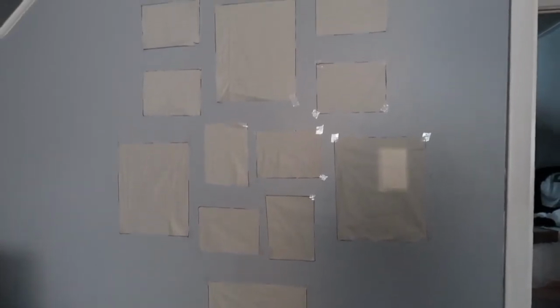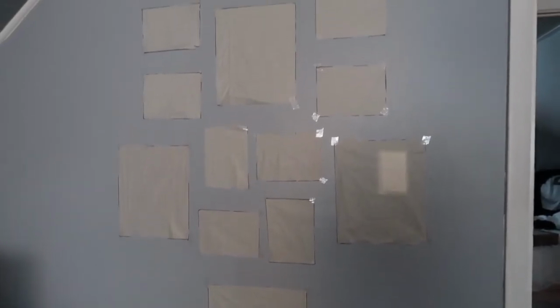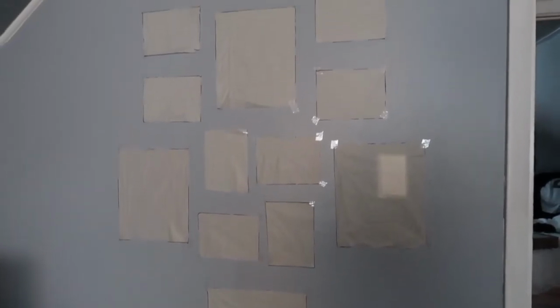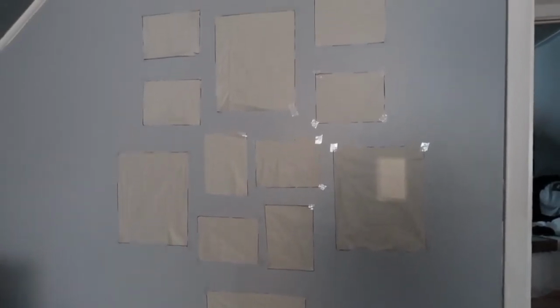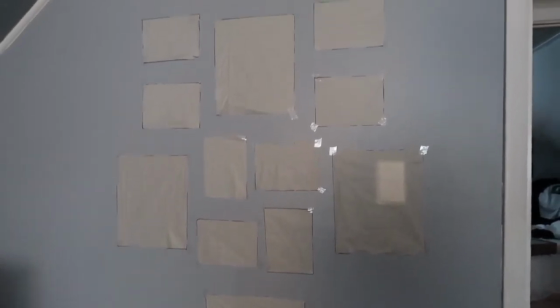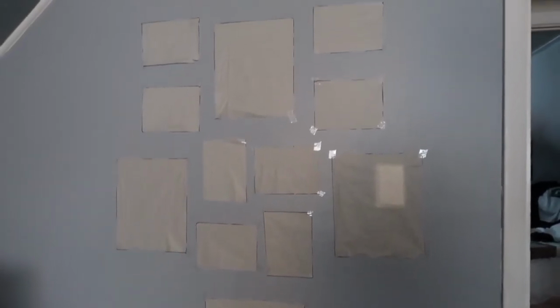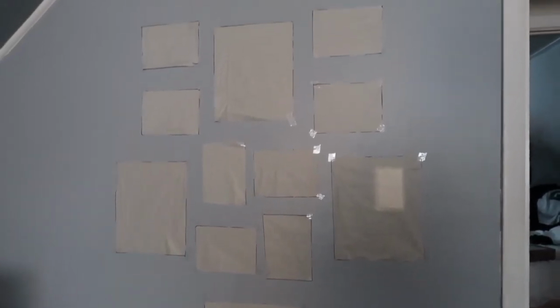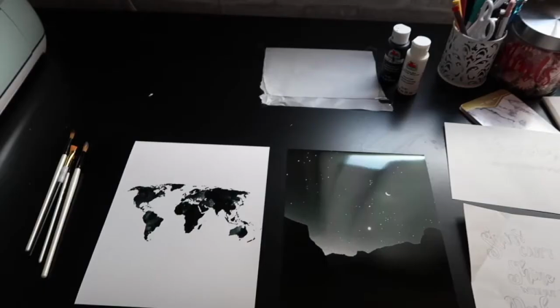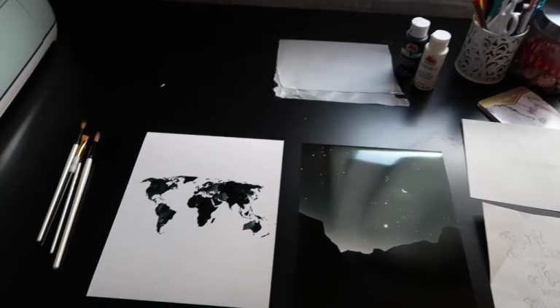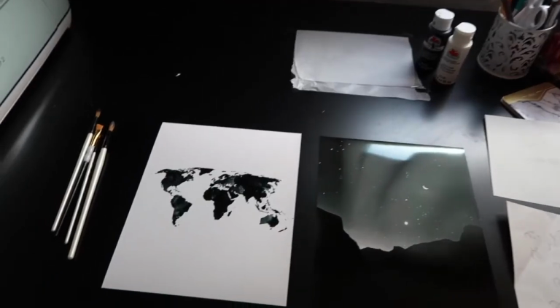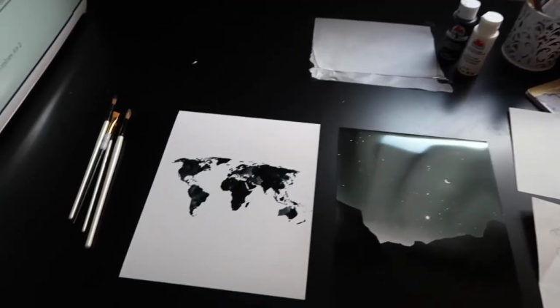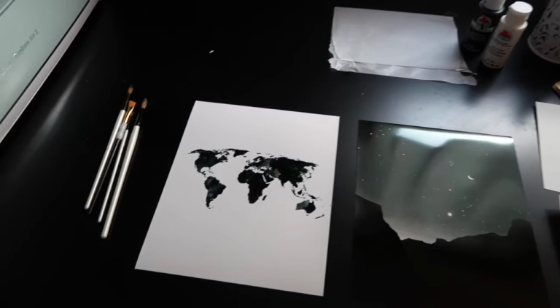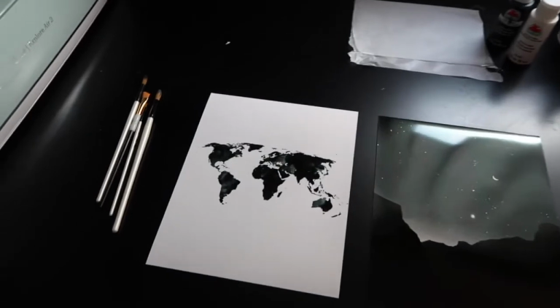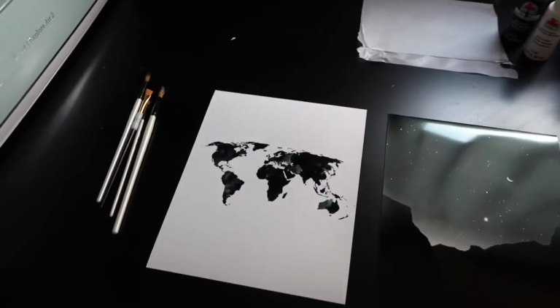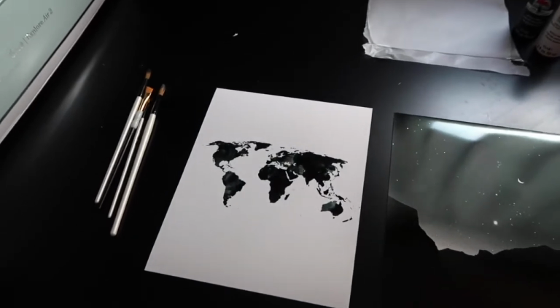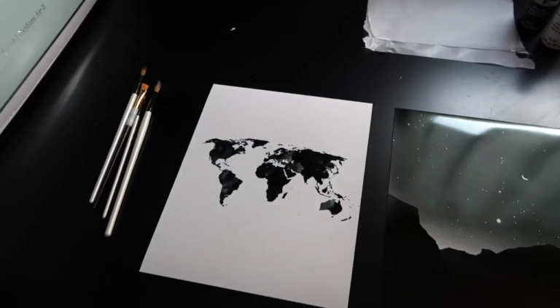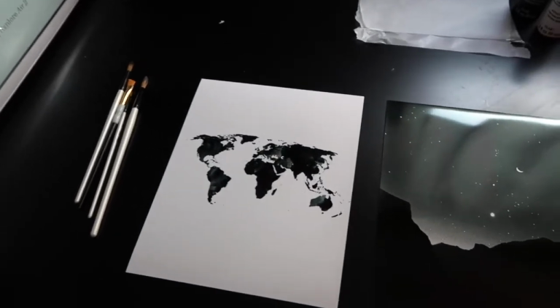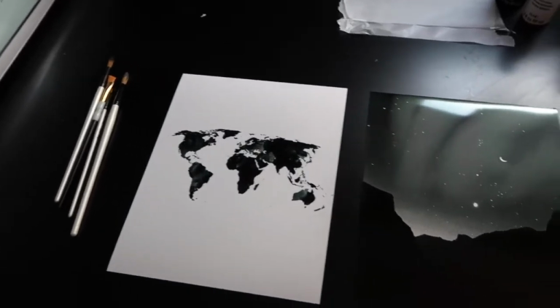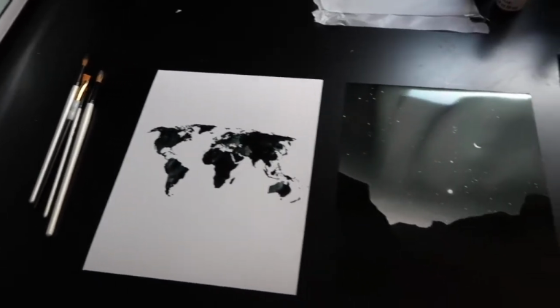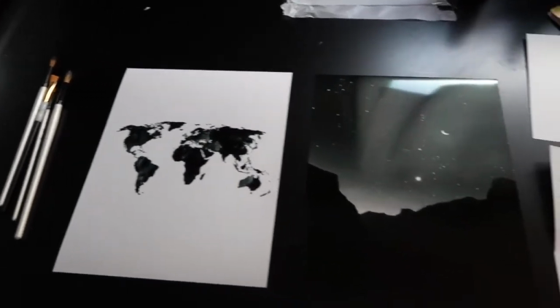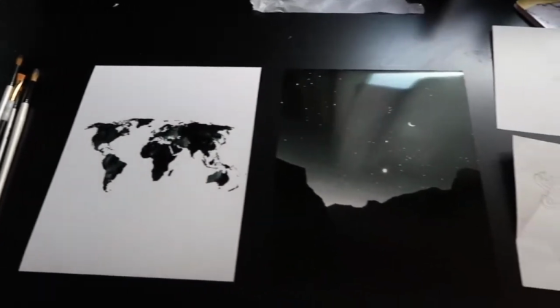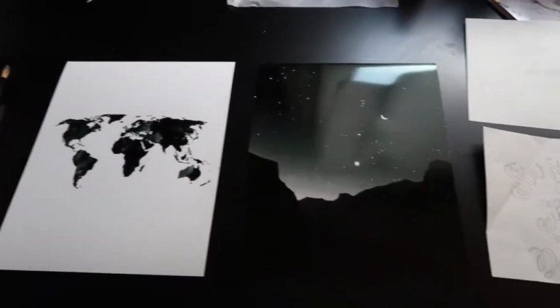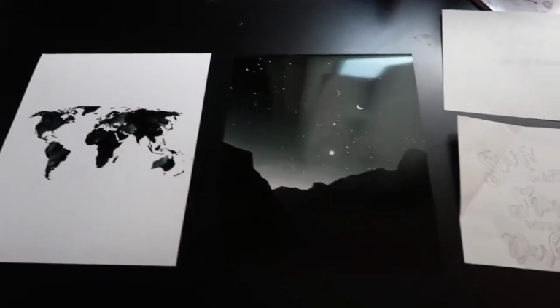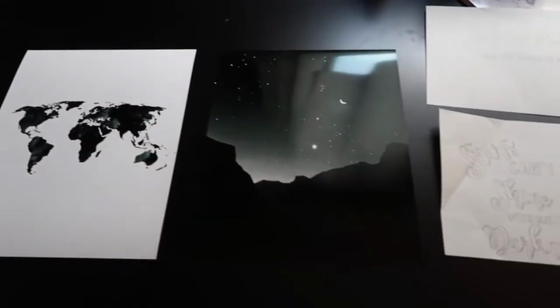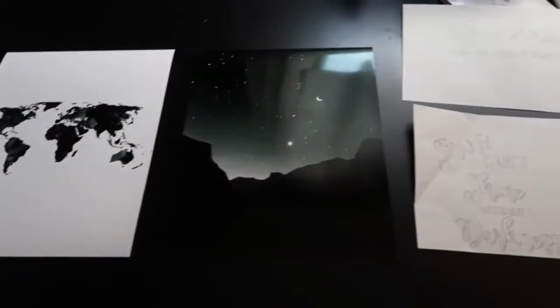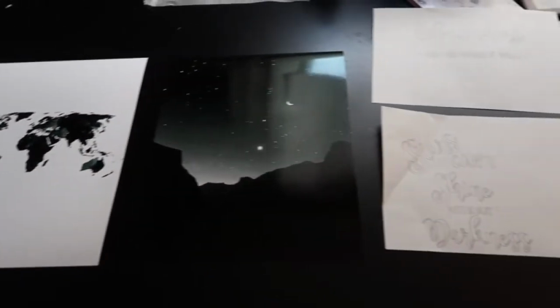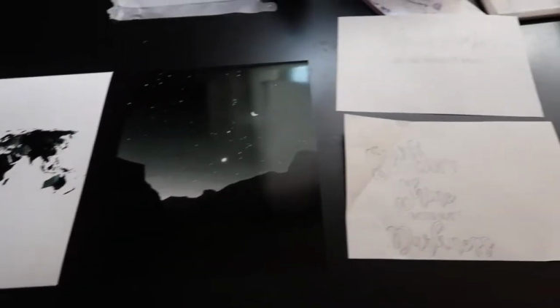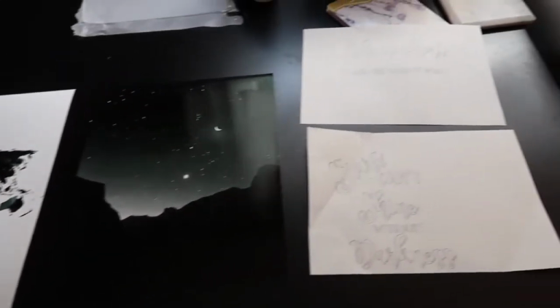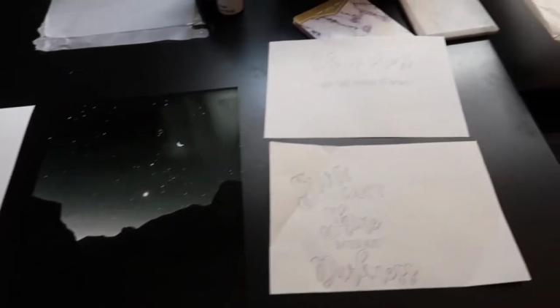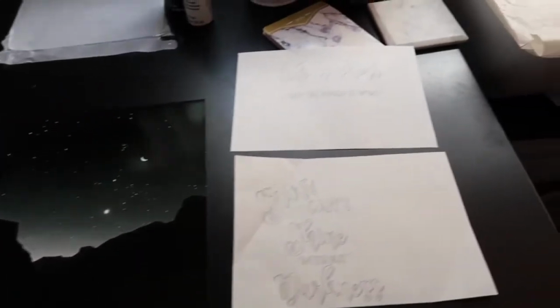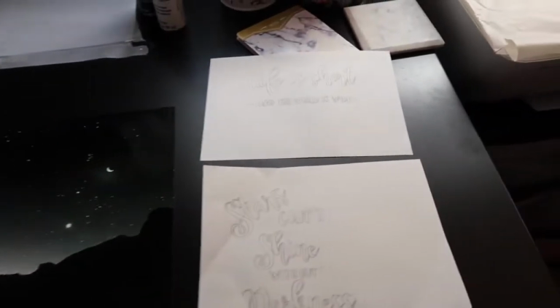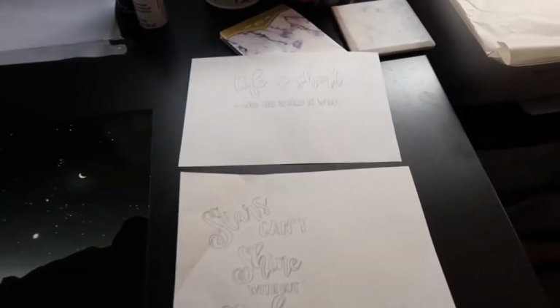Here are the two pictures that I'm using, and these are the quotes that I'm using as well.